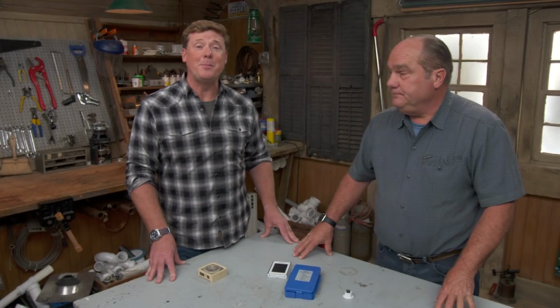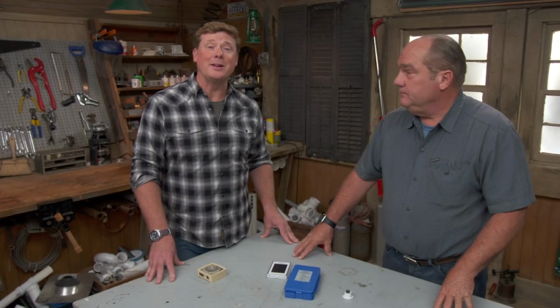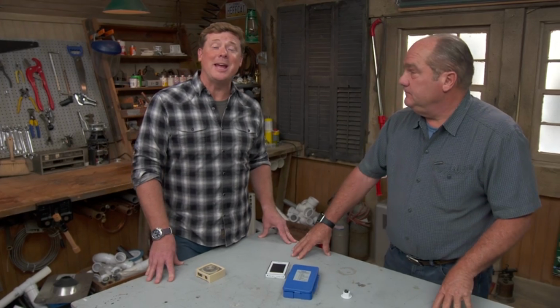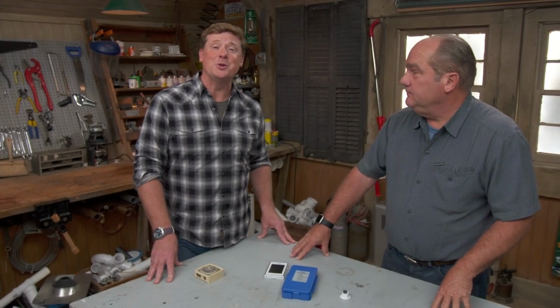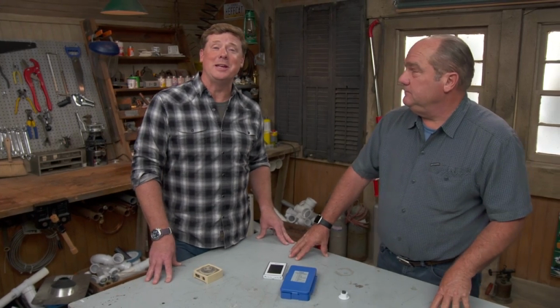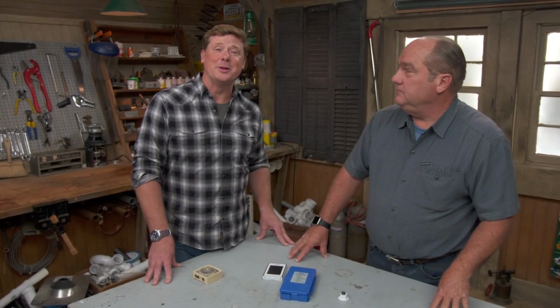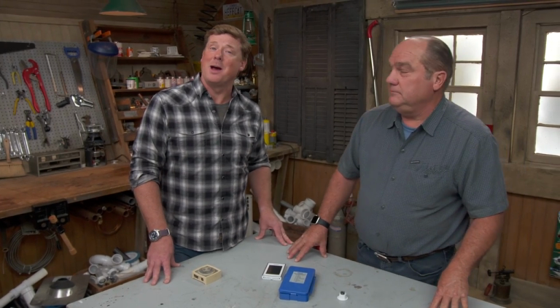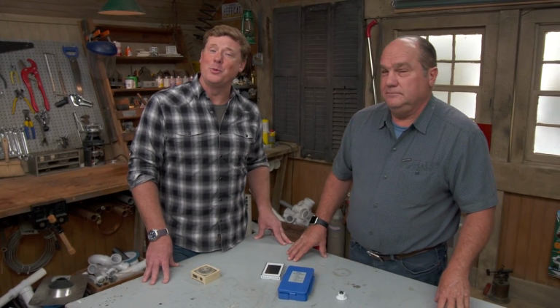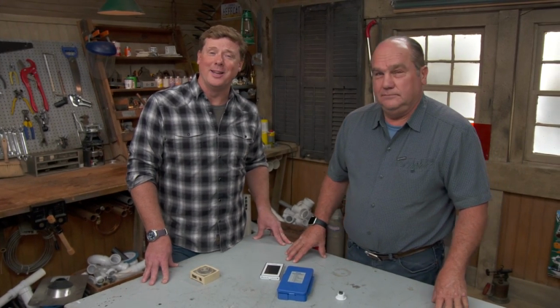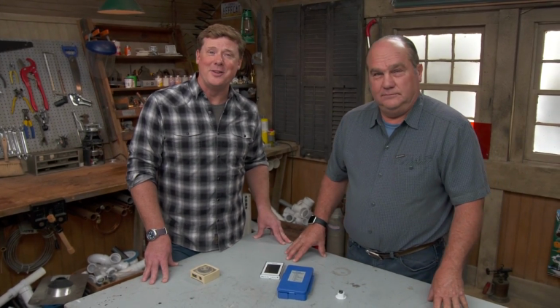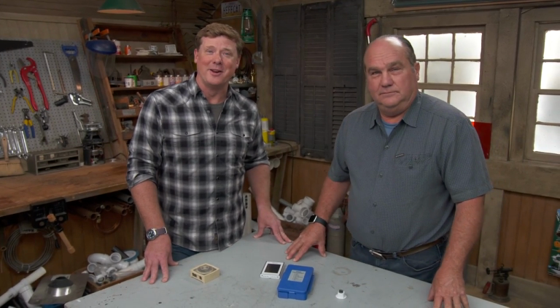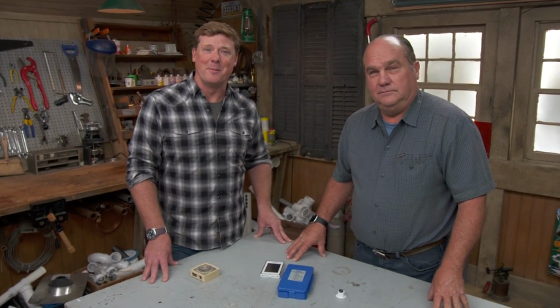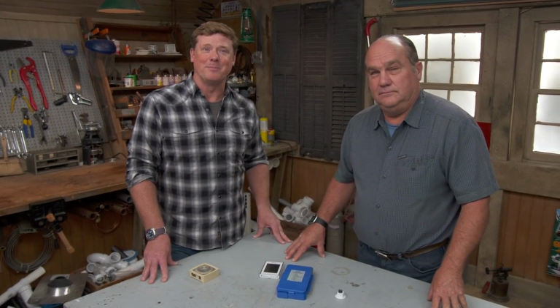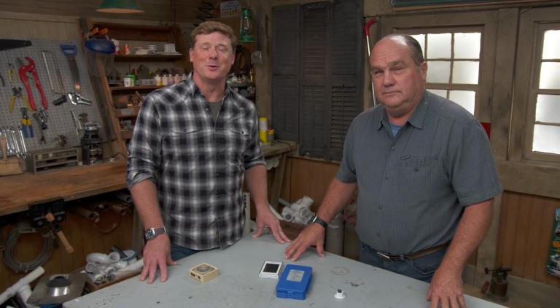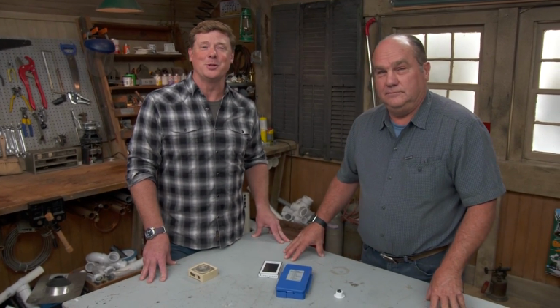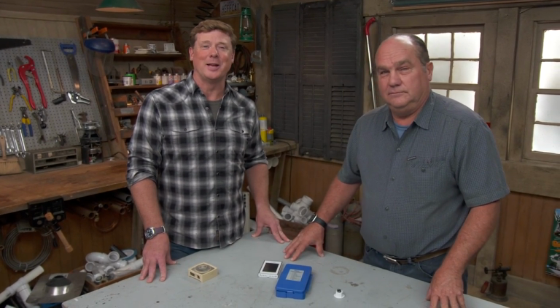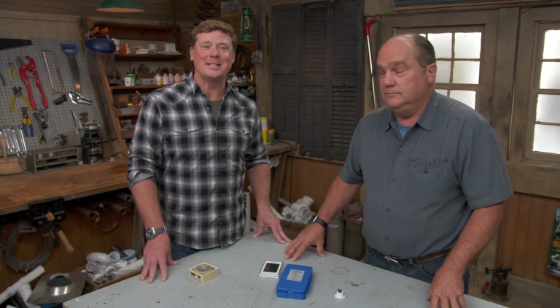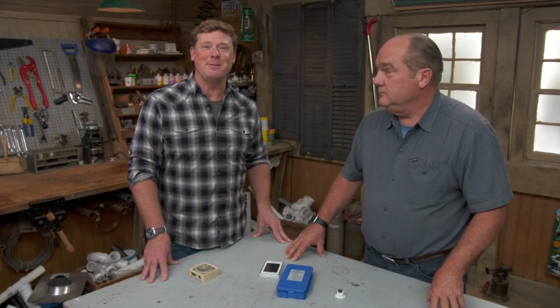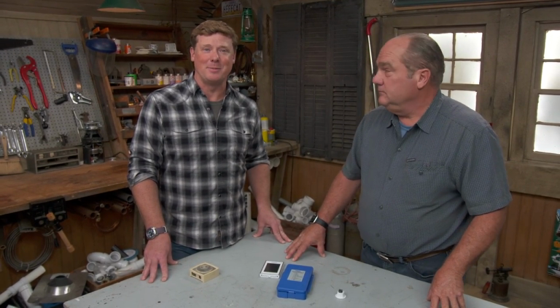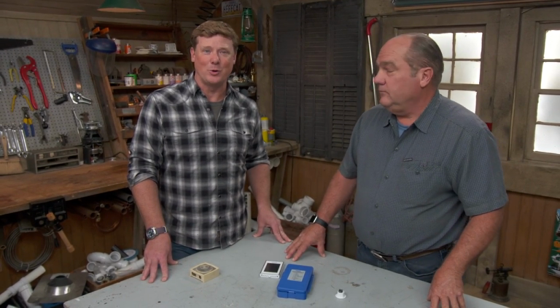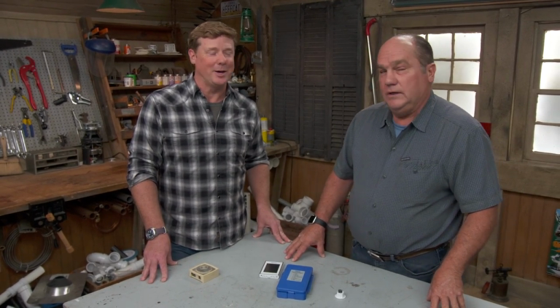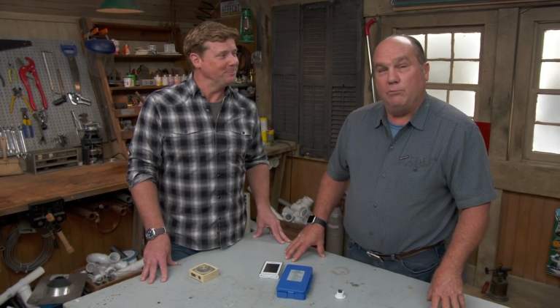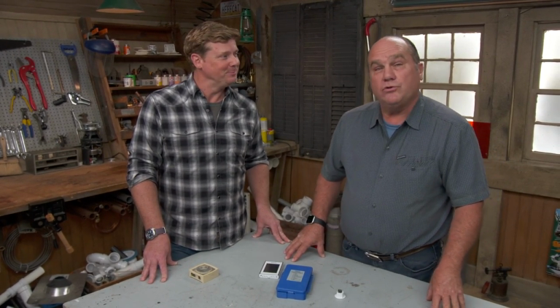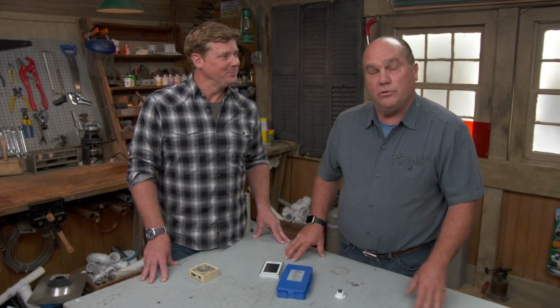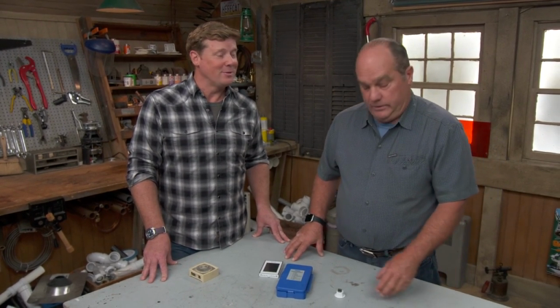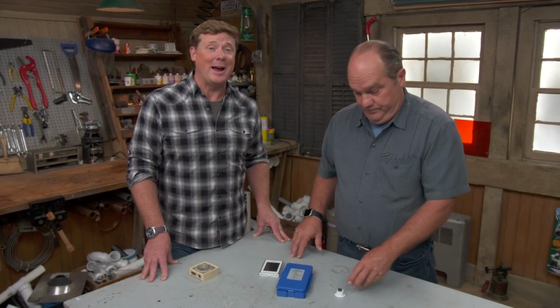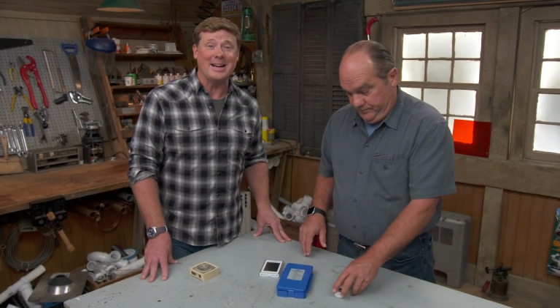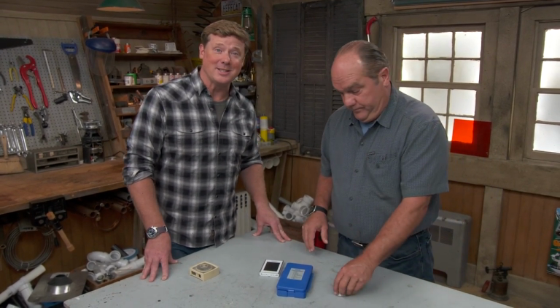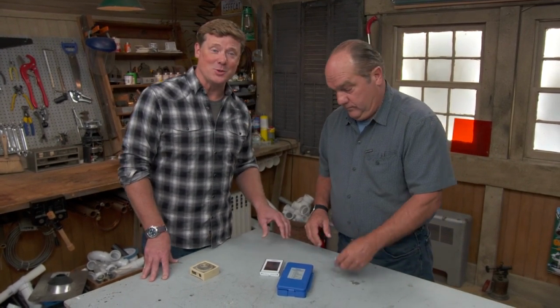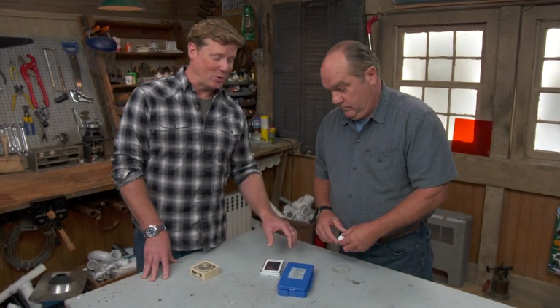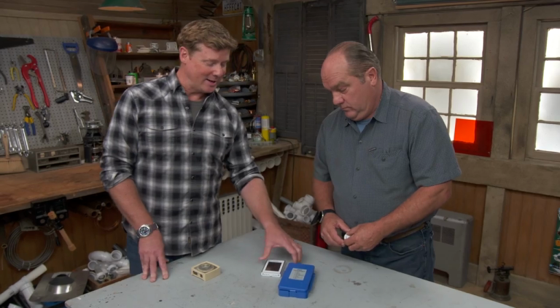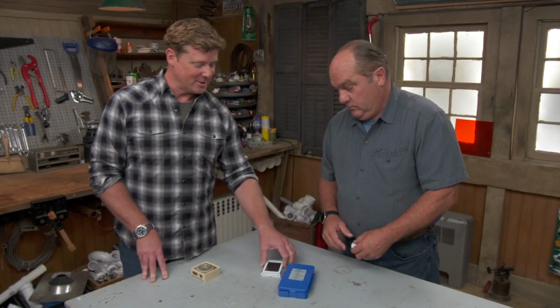Kevin and Richard wrap up, encouraging viewers to keep sending letters and emails. Until next time, I'm Kevin O'Connor and I'm Richard Thuey for Ask This Old House.